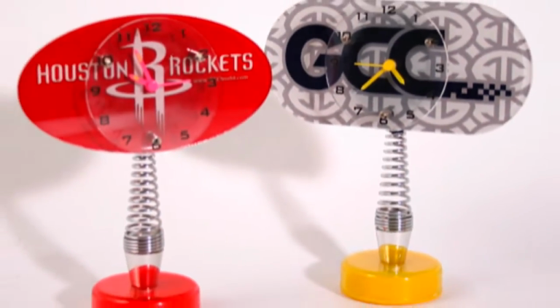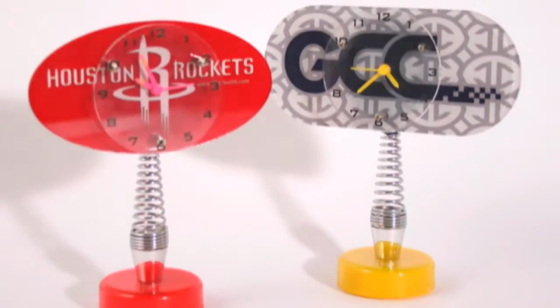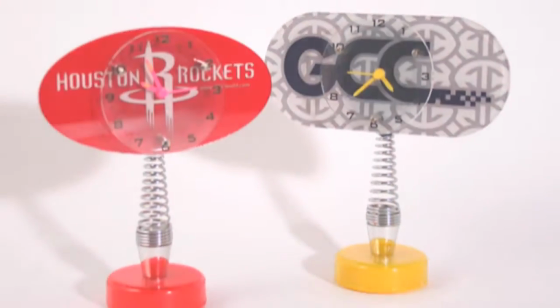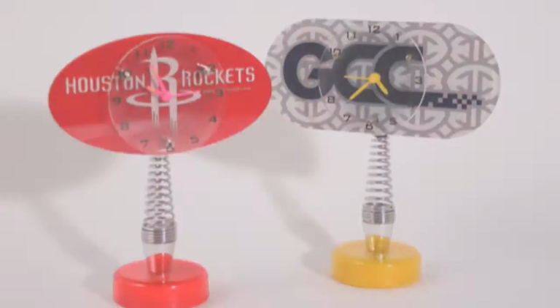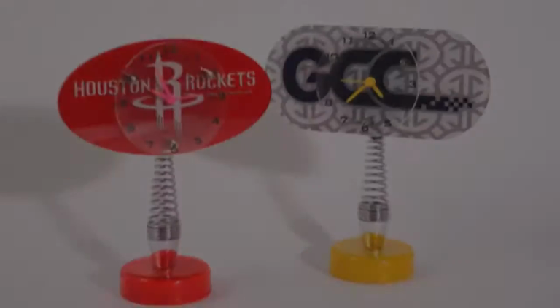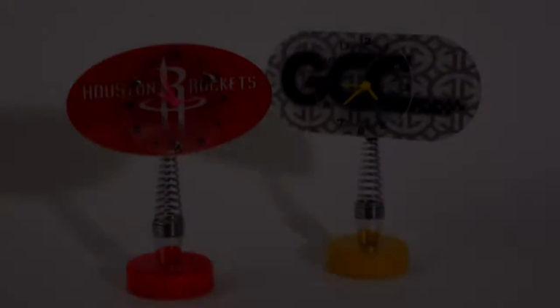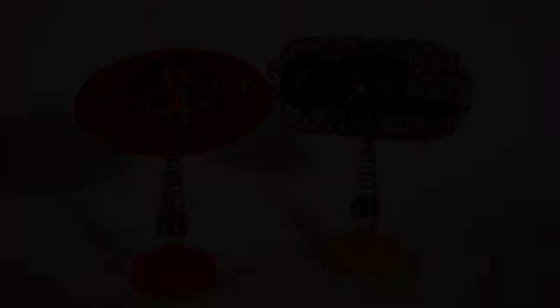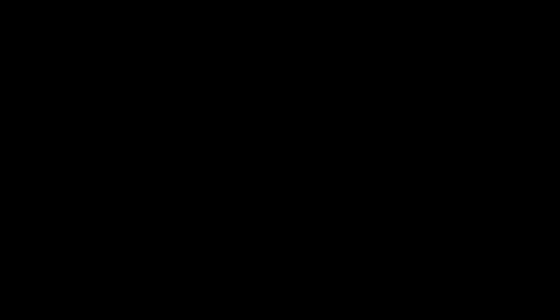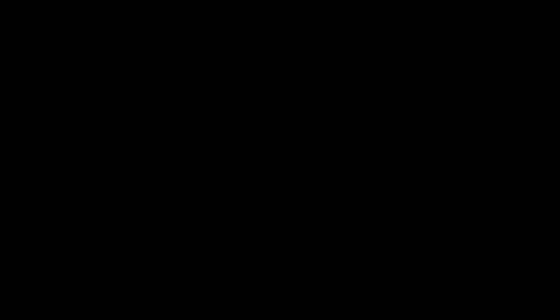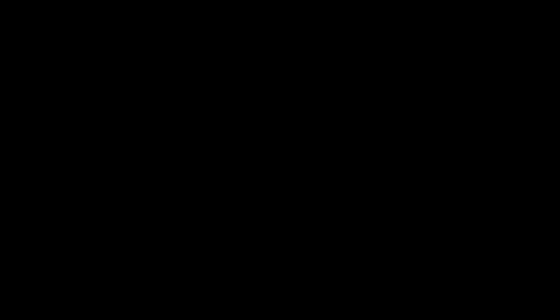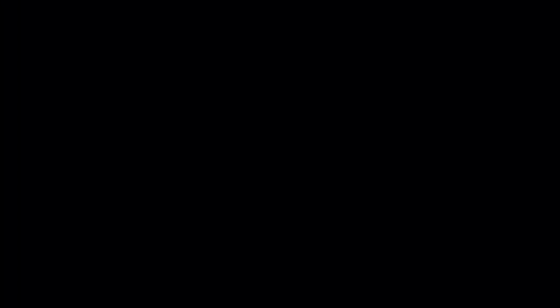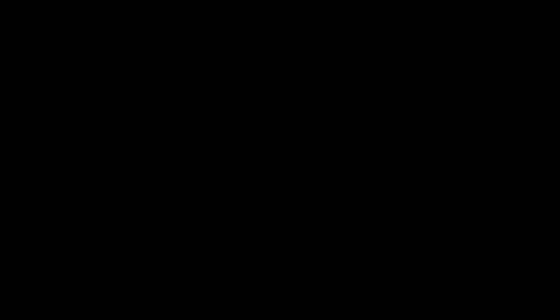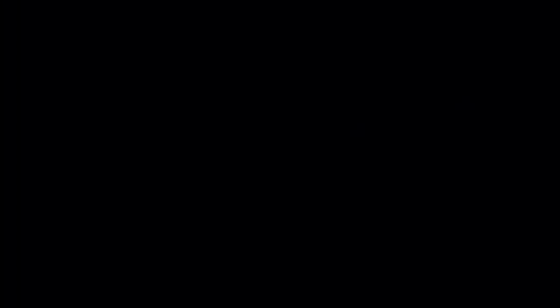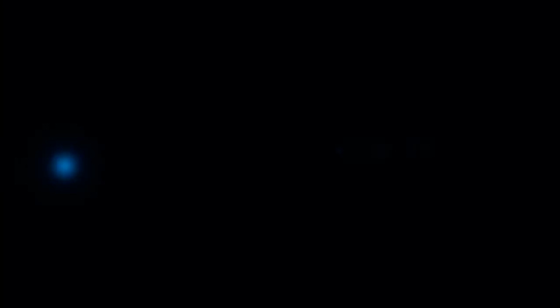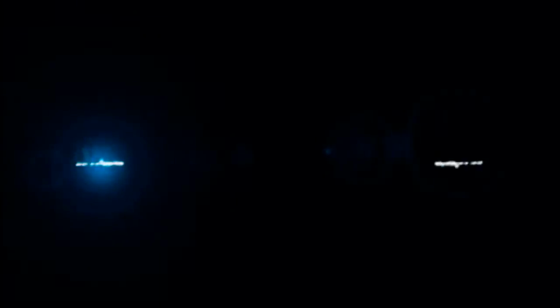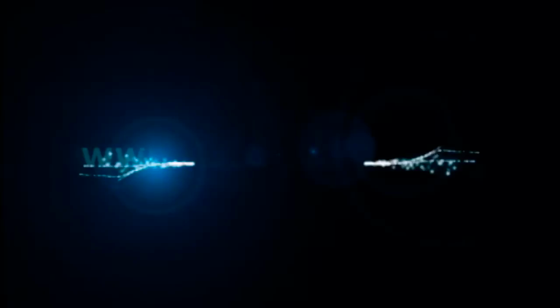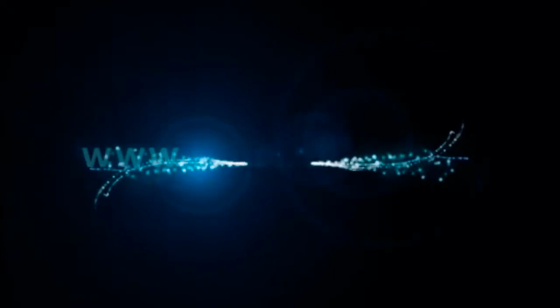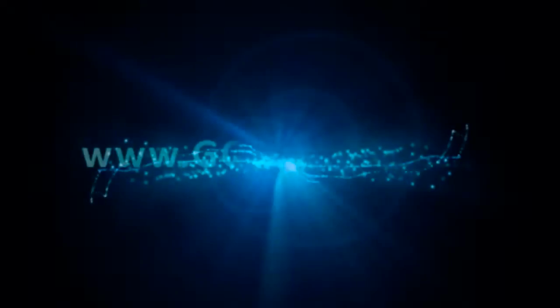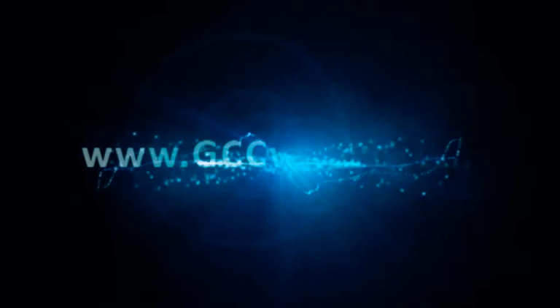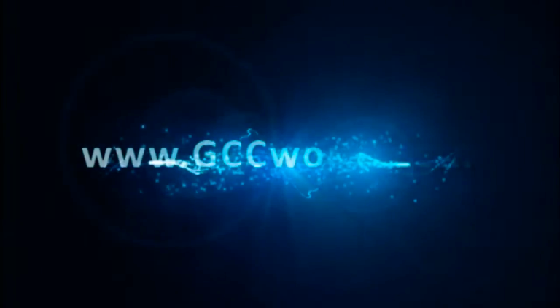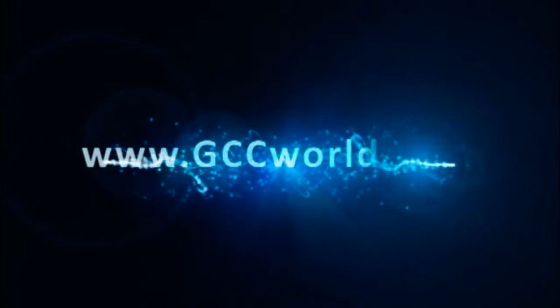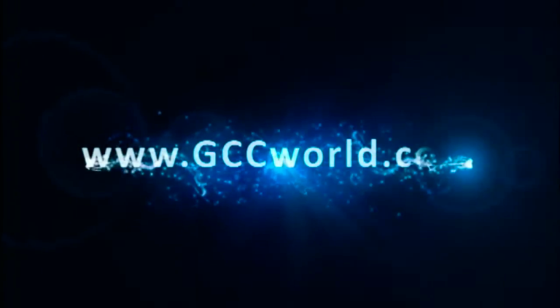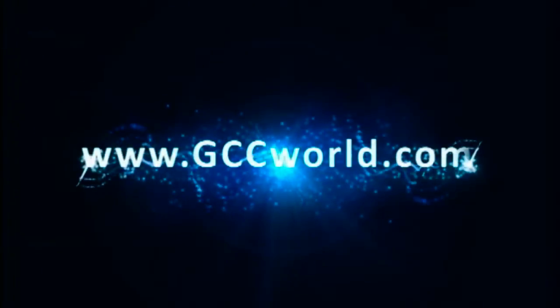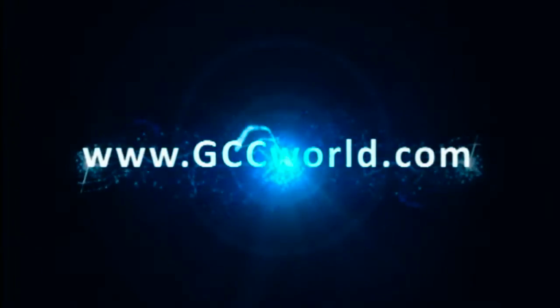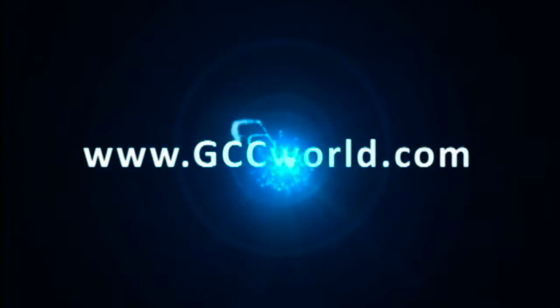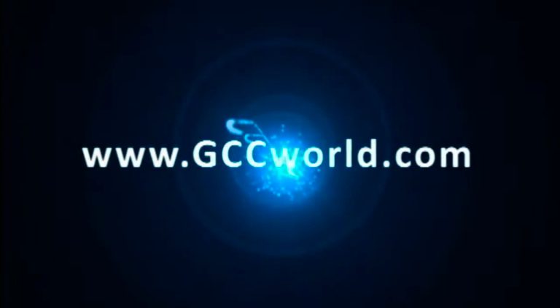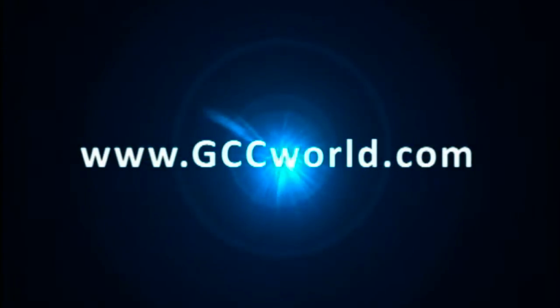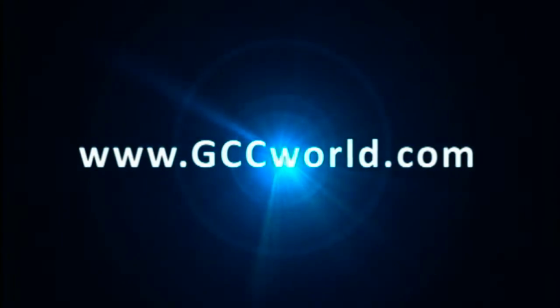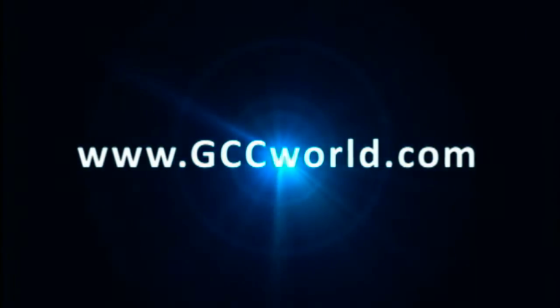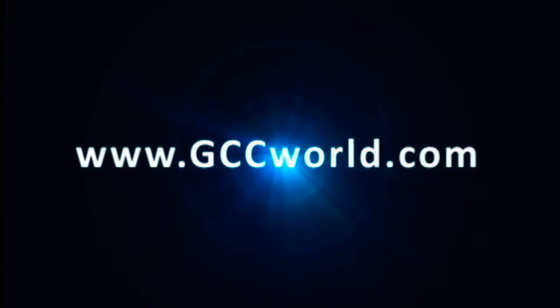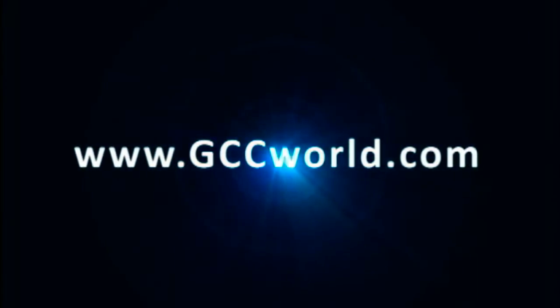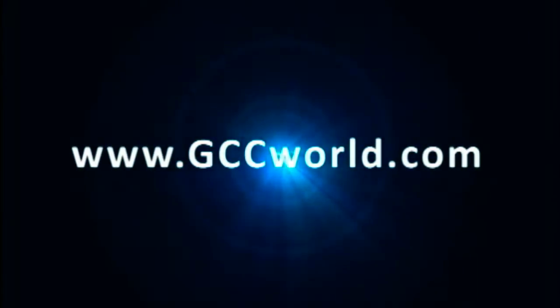For more information, please visit us at www.gccworld.com.